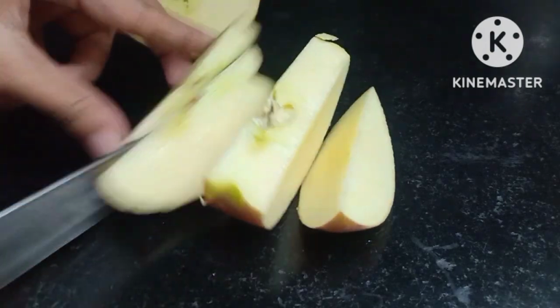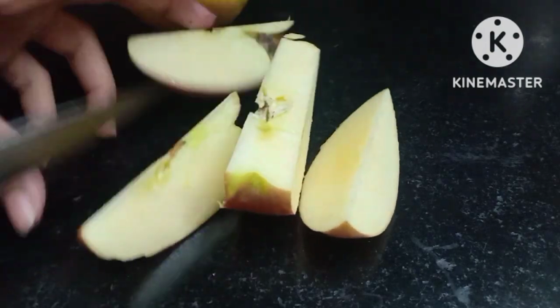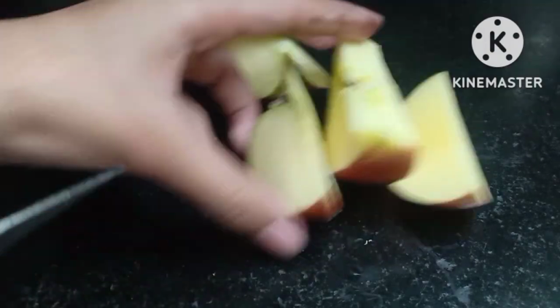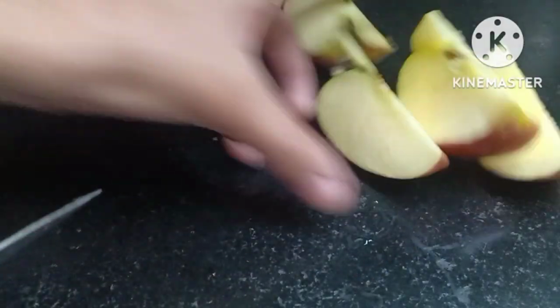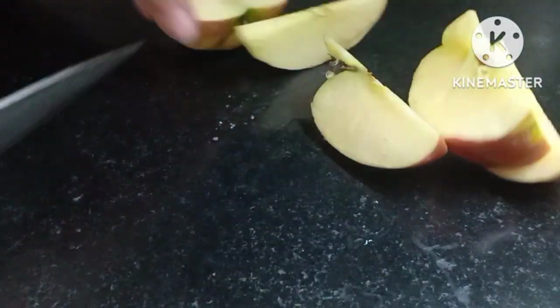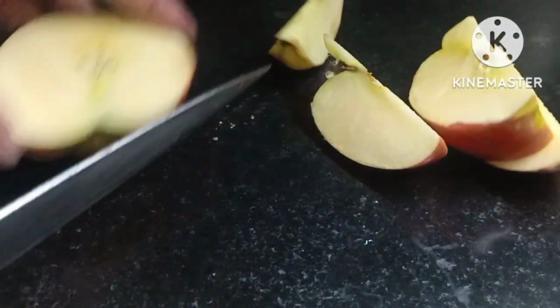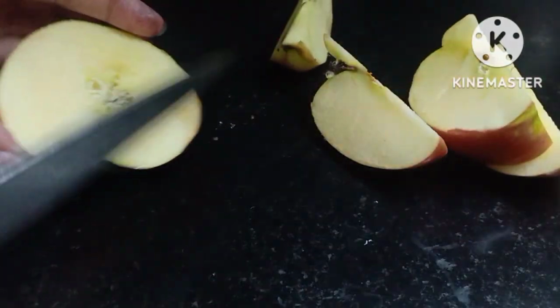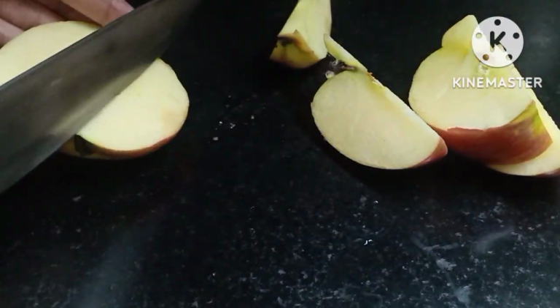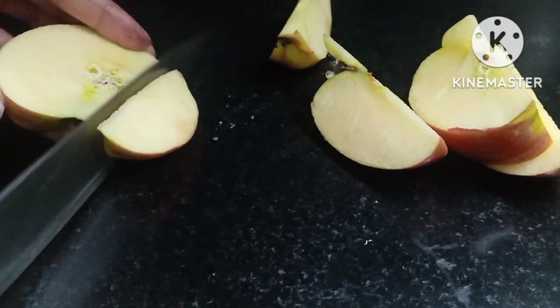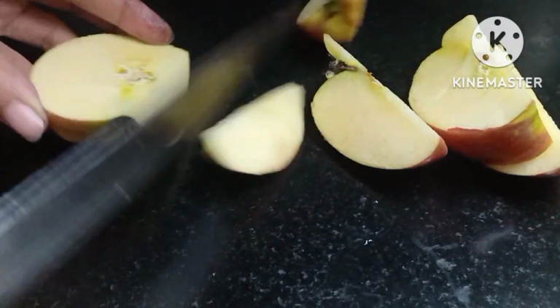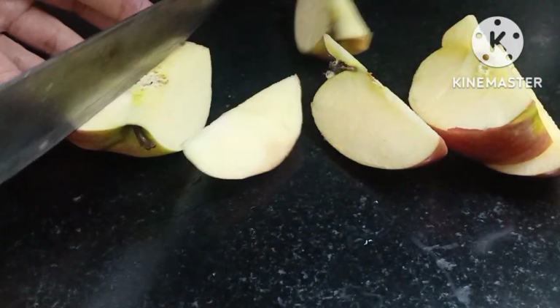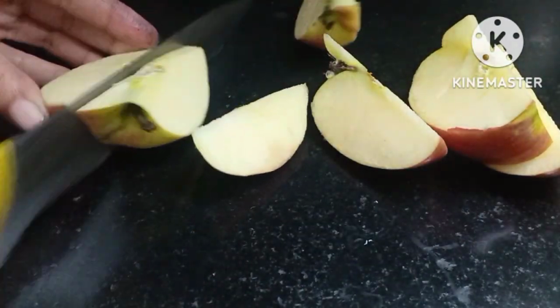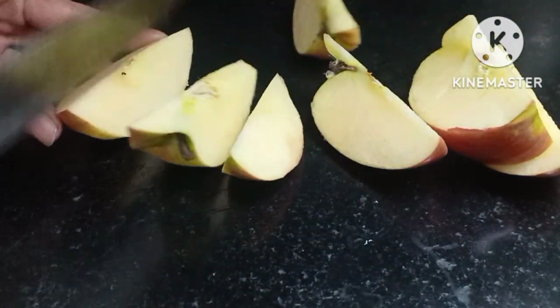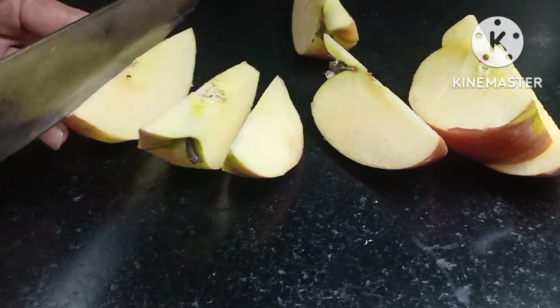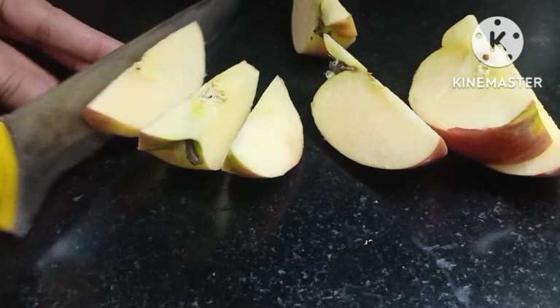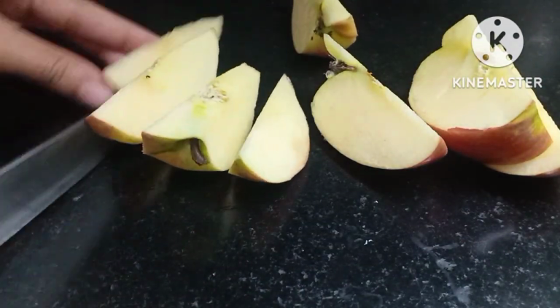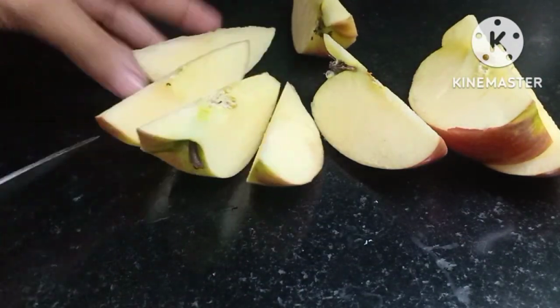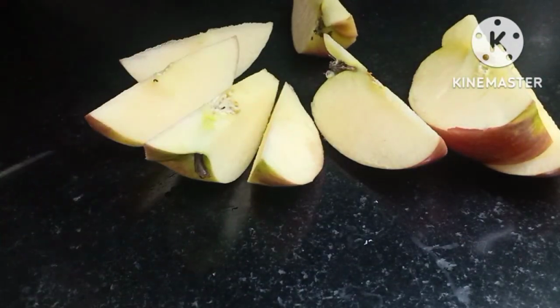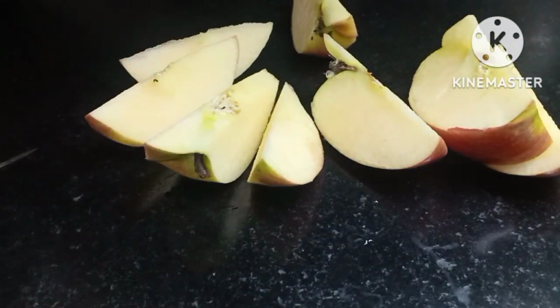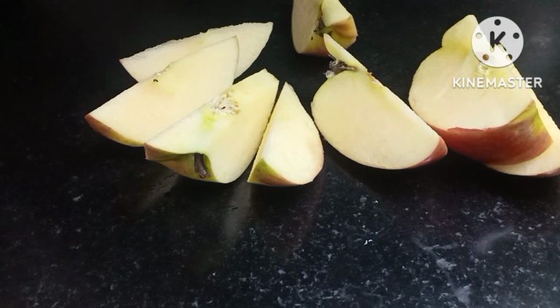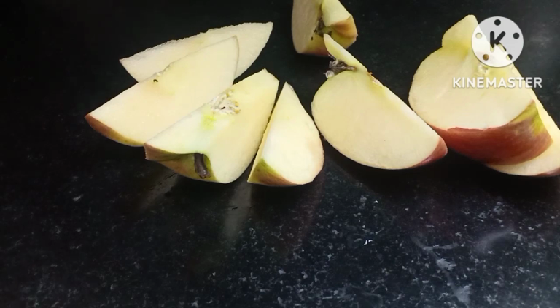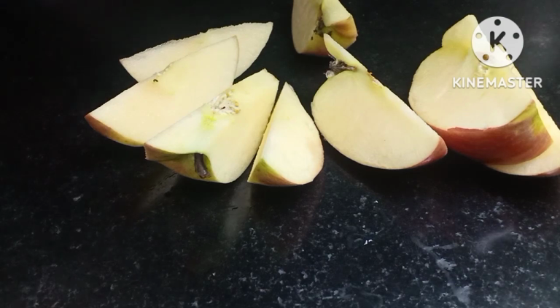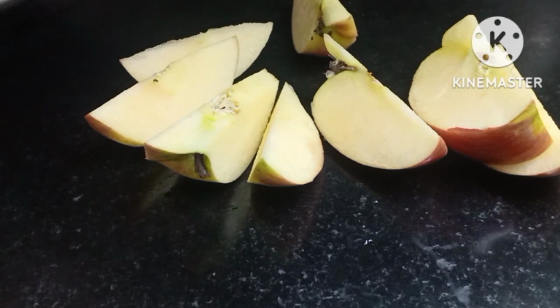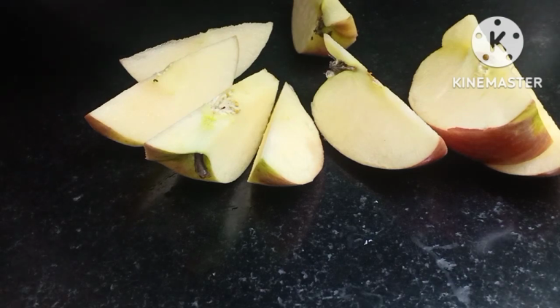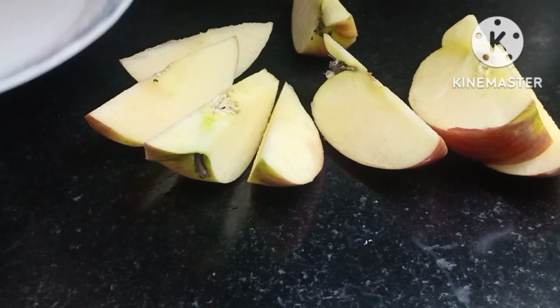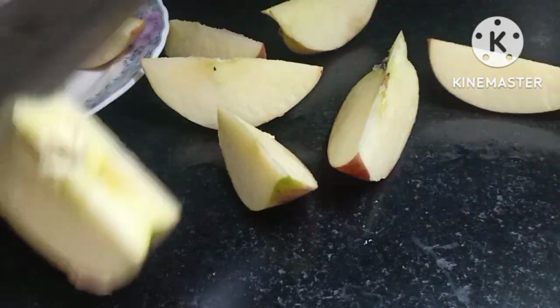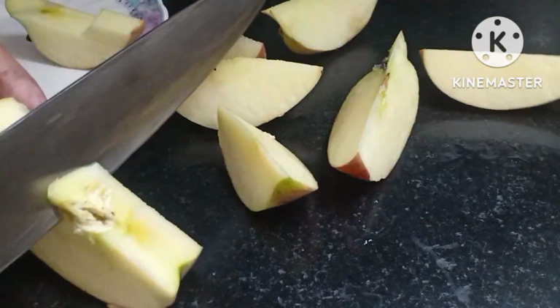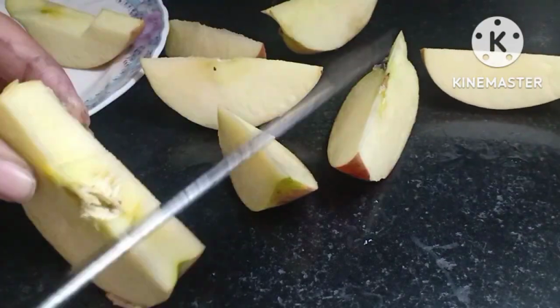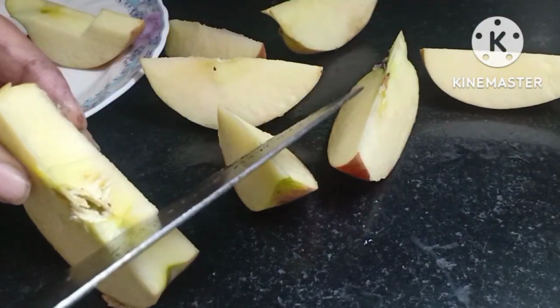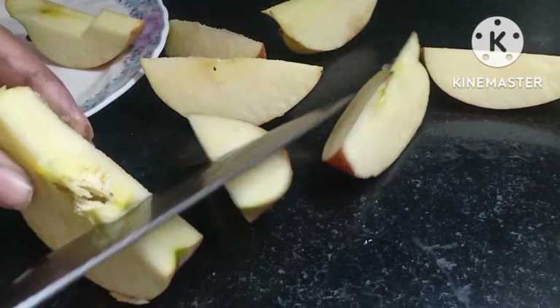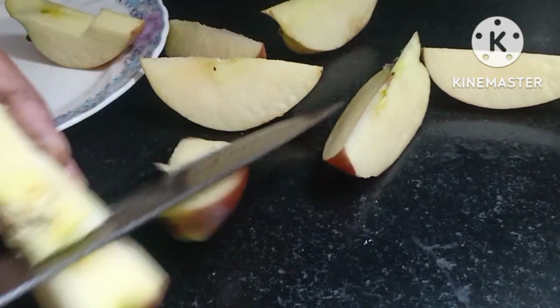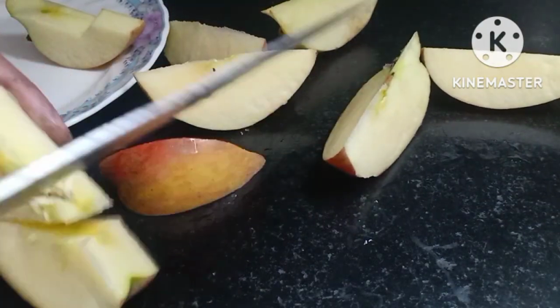We also need apple food. We should eat apple food, so that's why we have cut the shape.